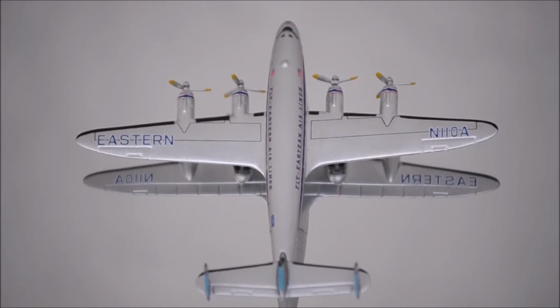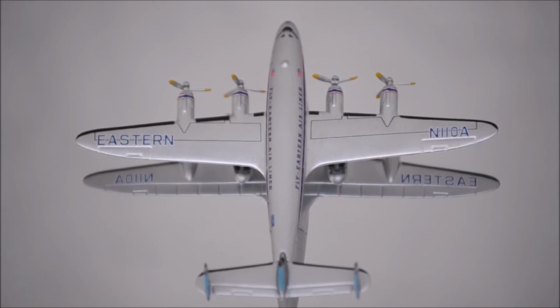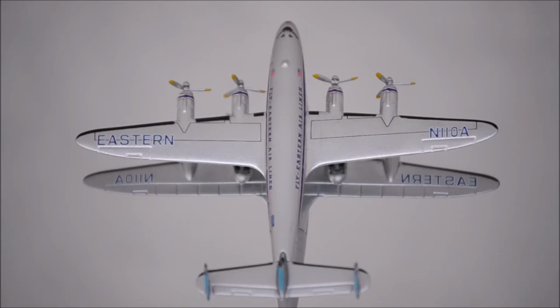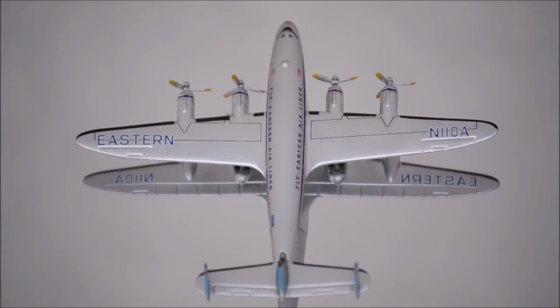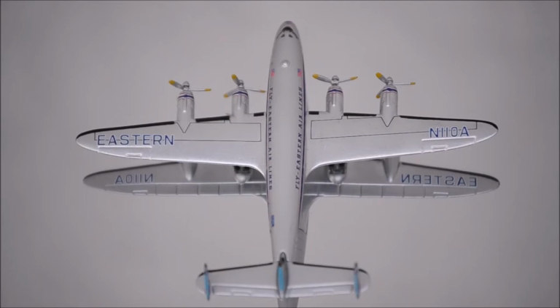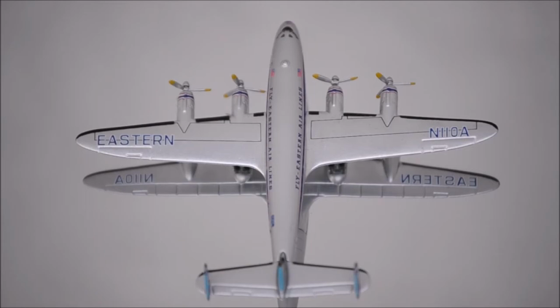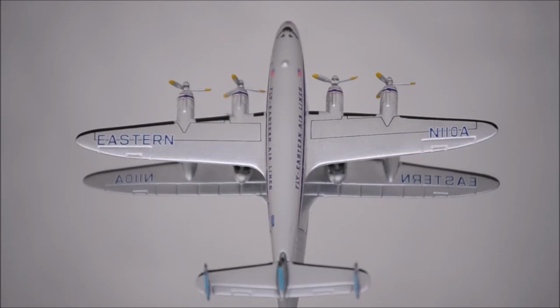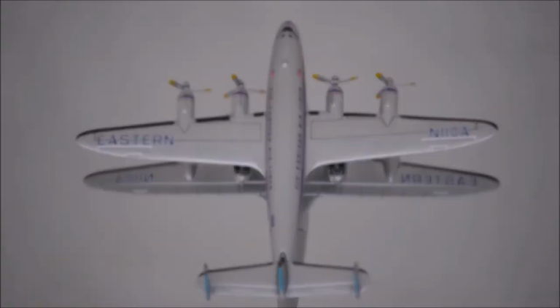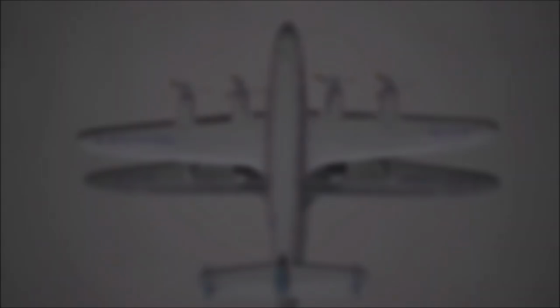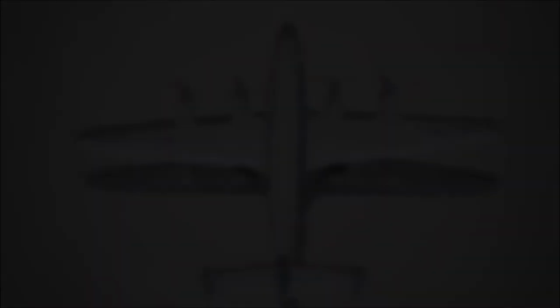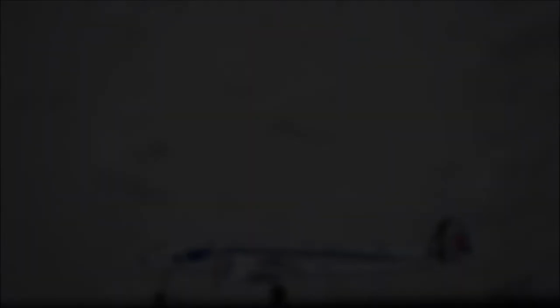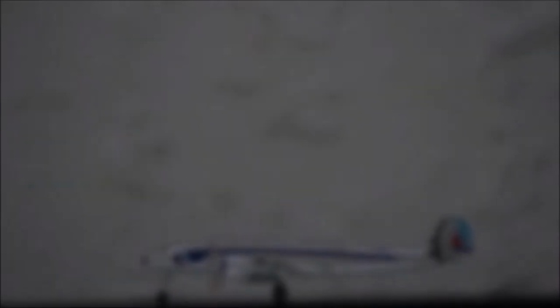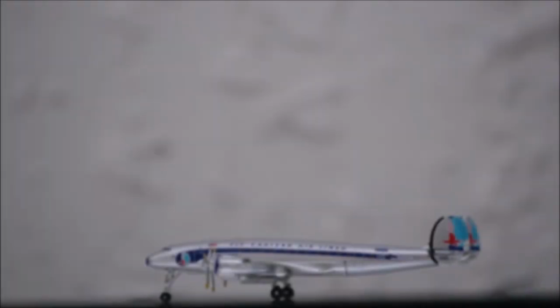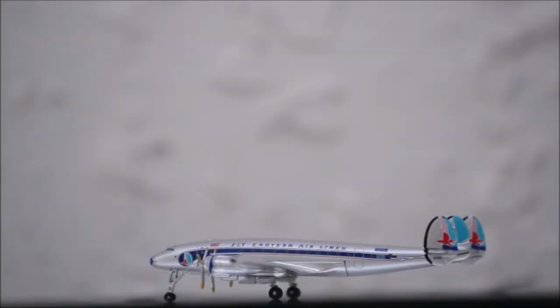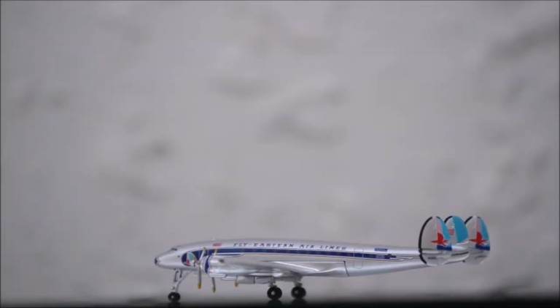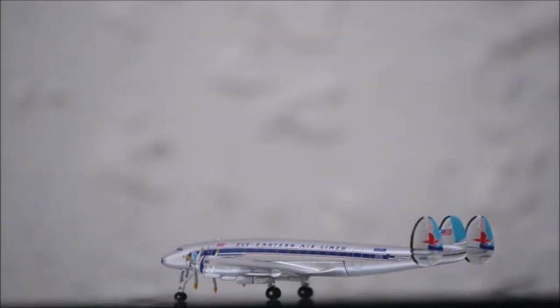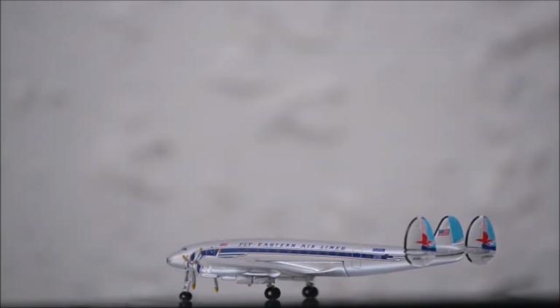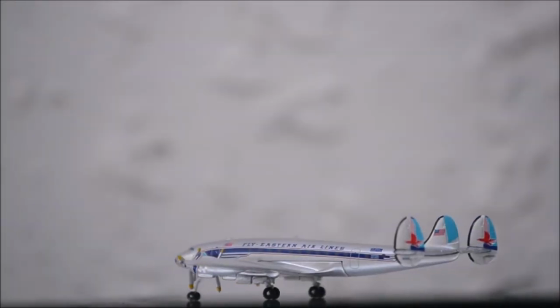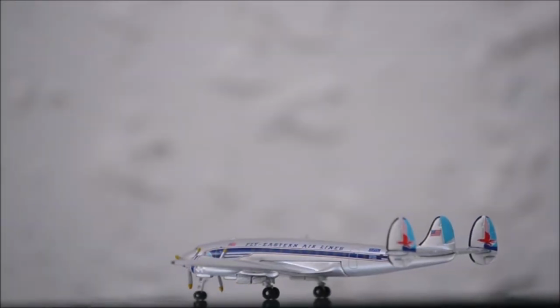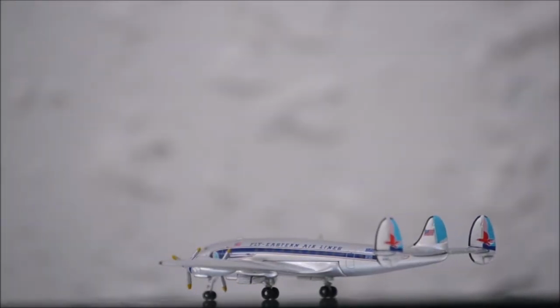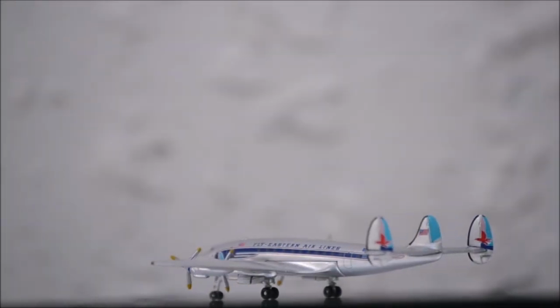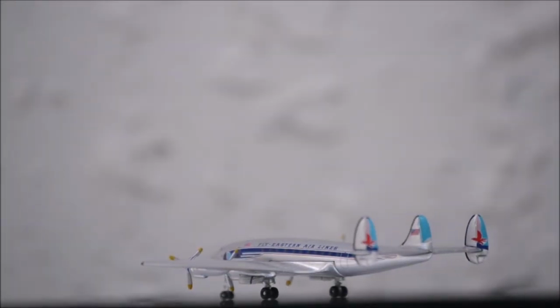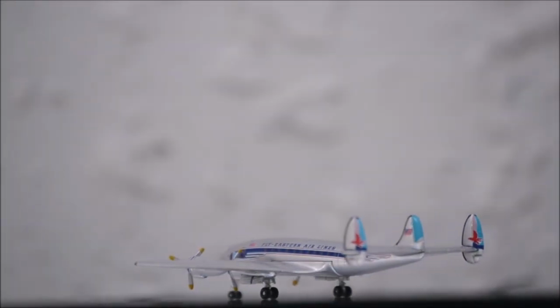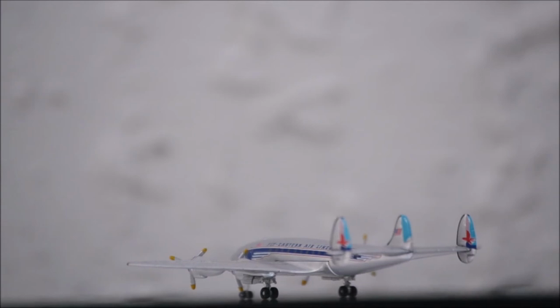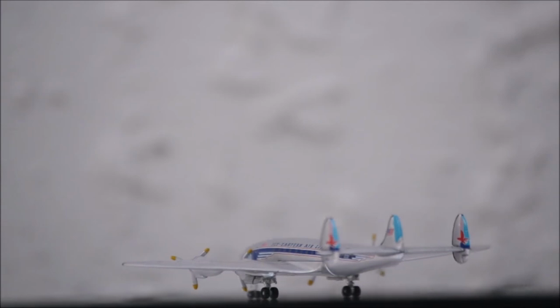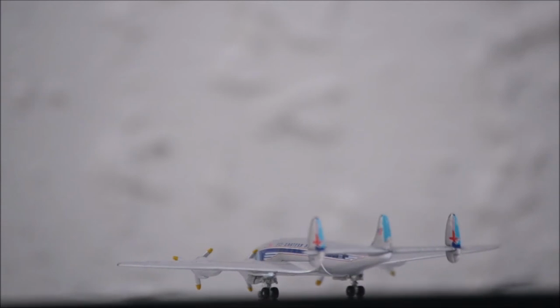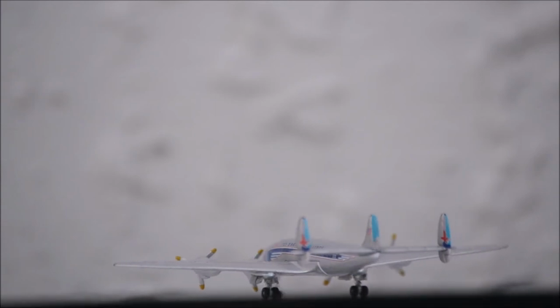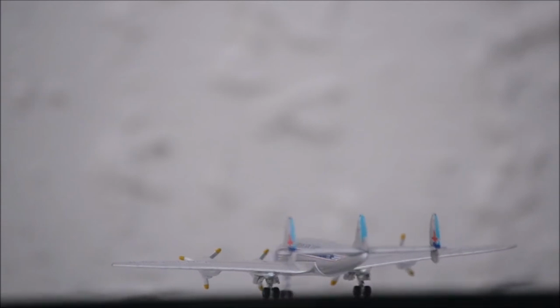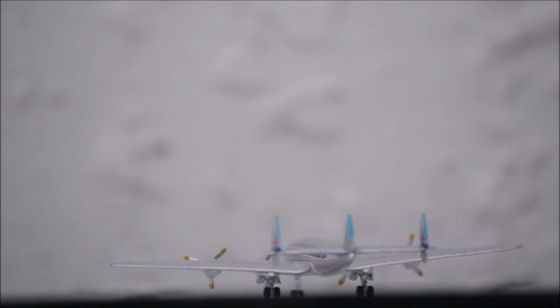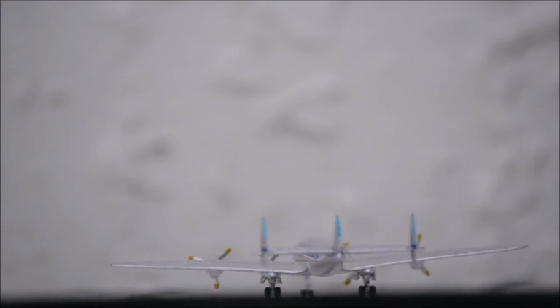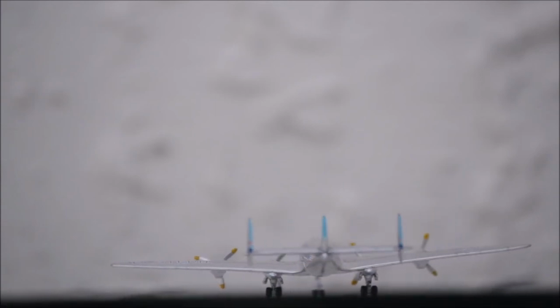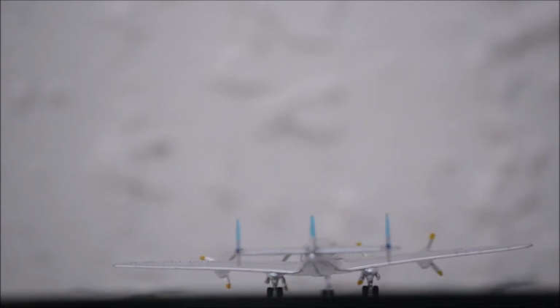The engines and propellers are nicely done, and I love the fact that the propellers spin. The wheels are made entirely out of plastic.